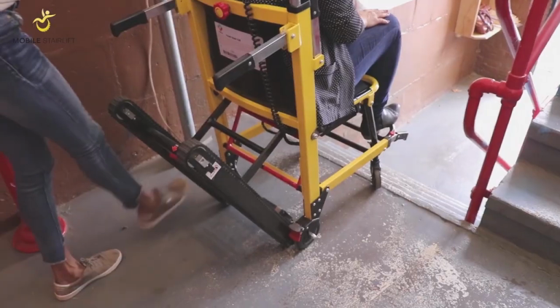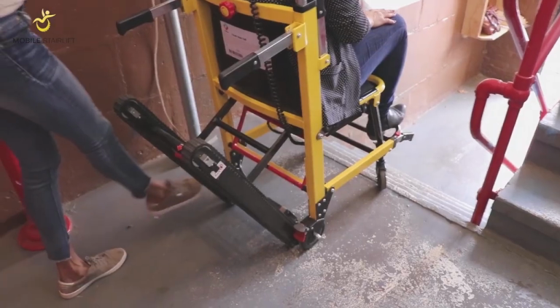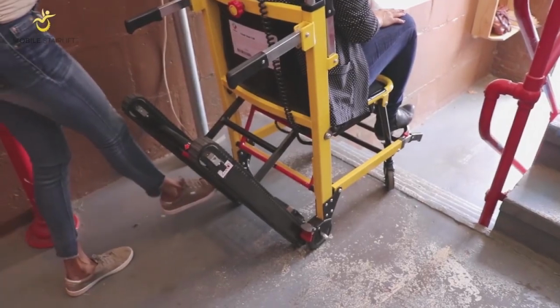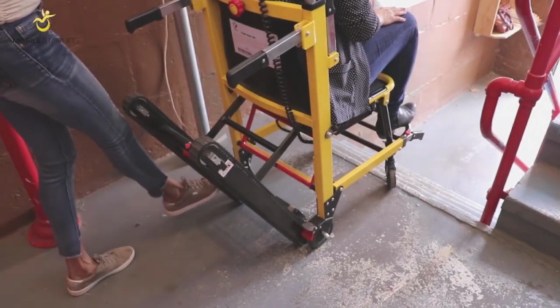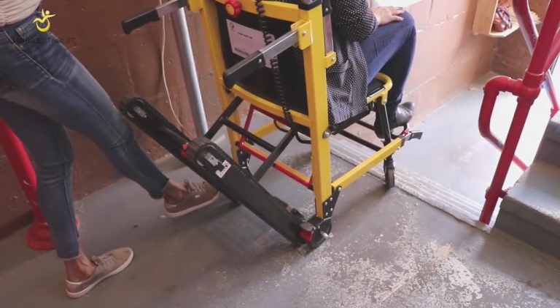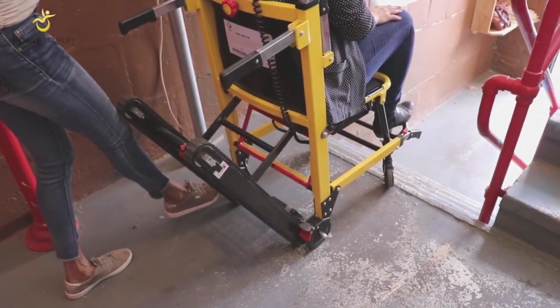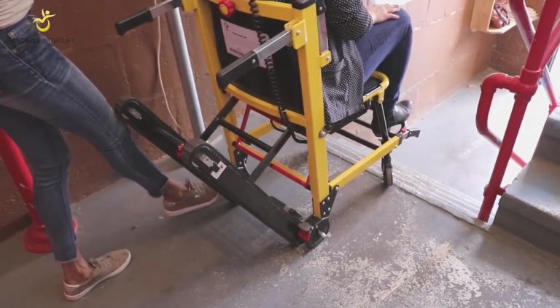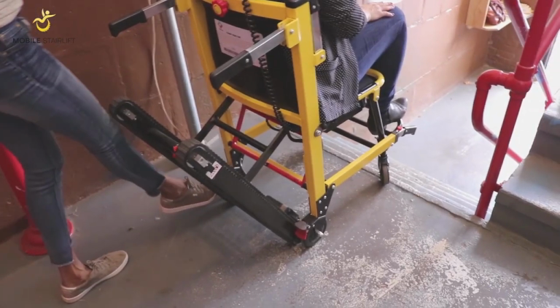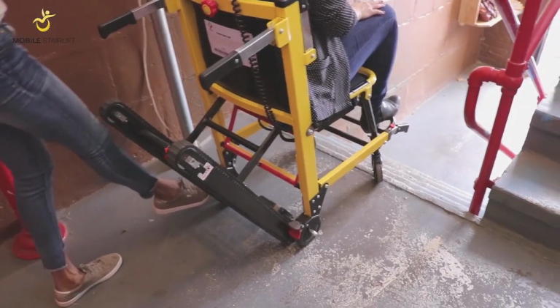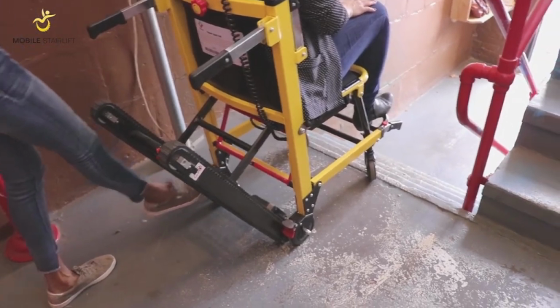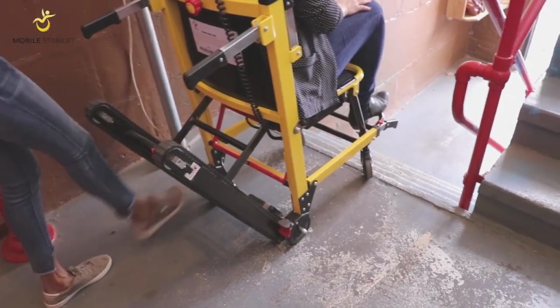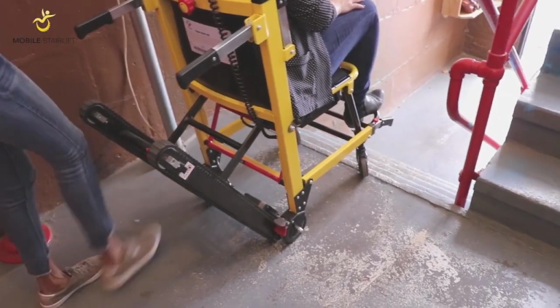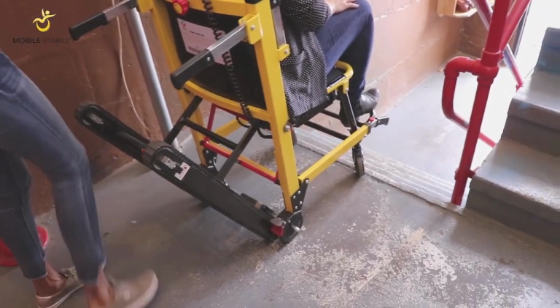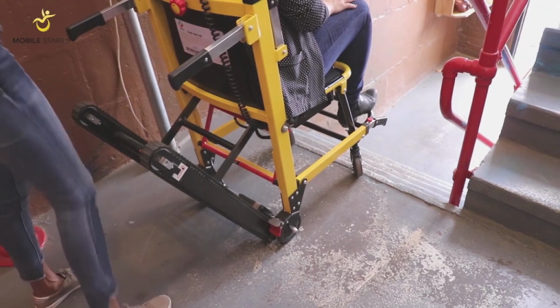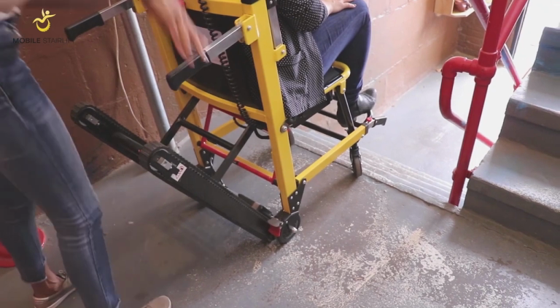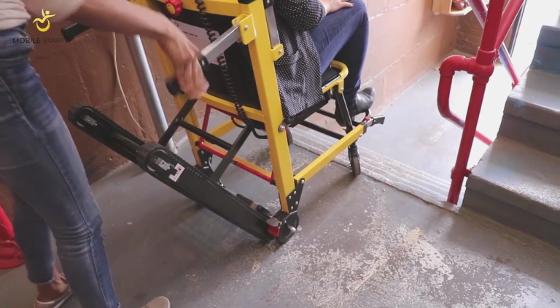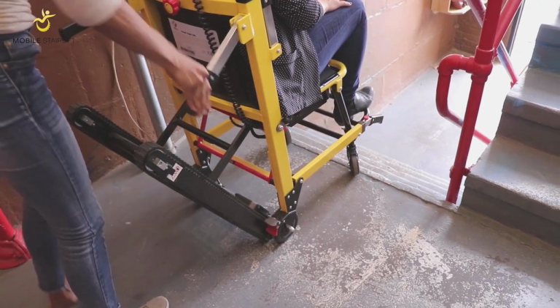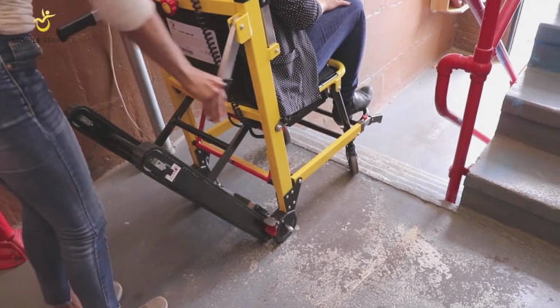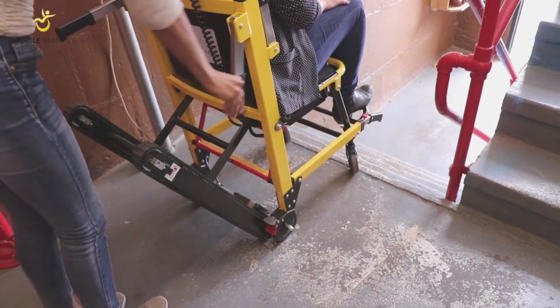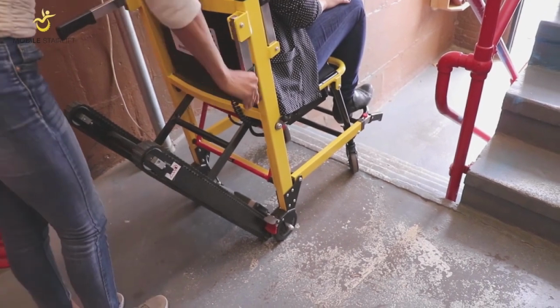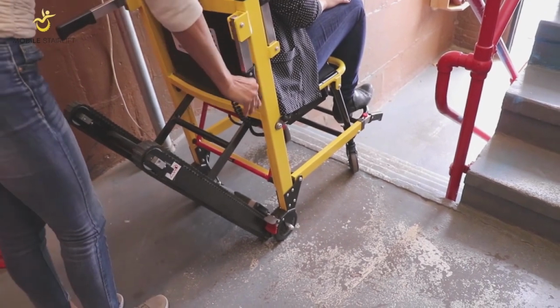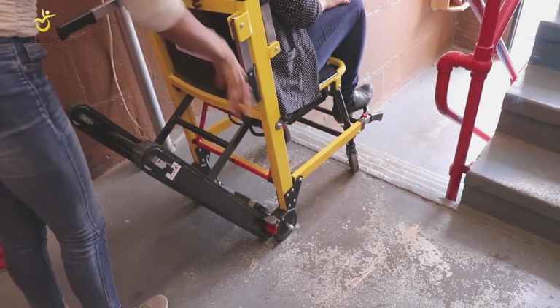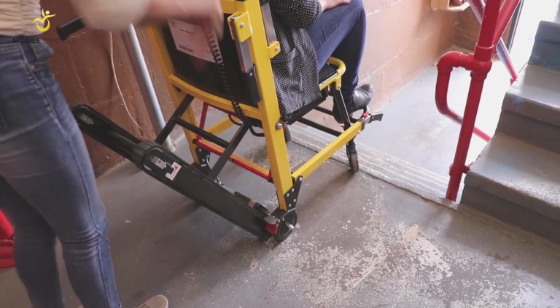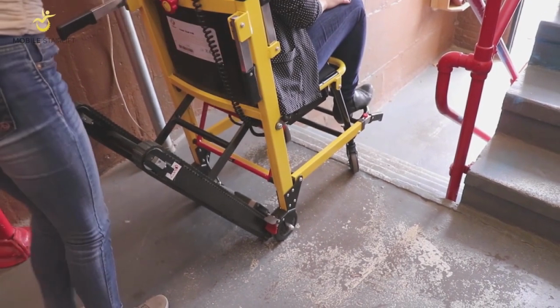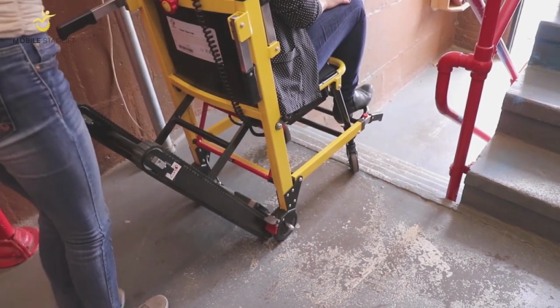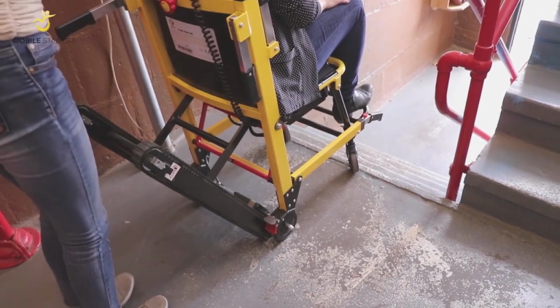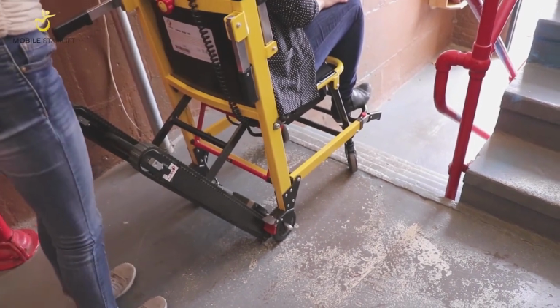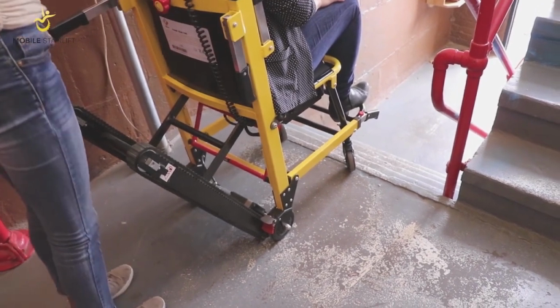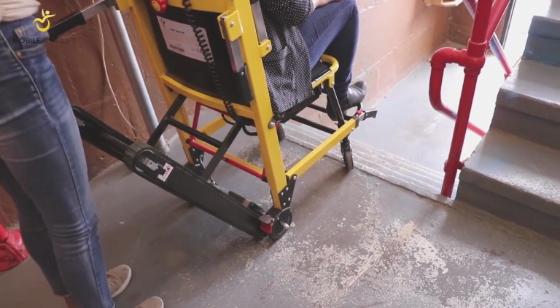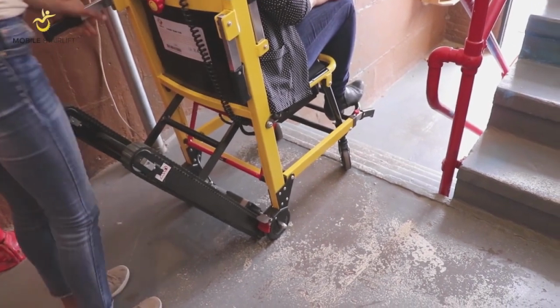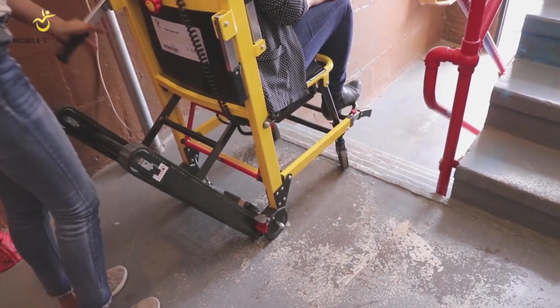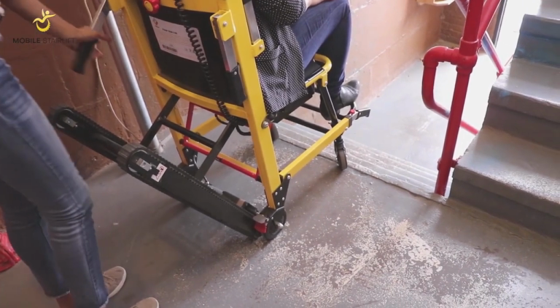Finally, always ensure the wheels are locked before you ascend or descend a staircase.